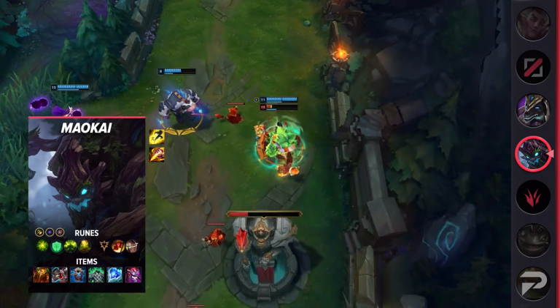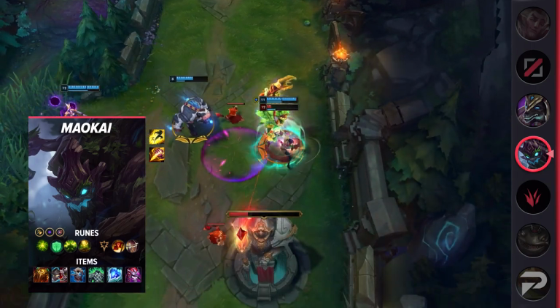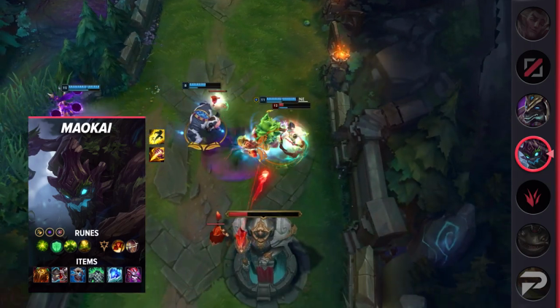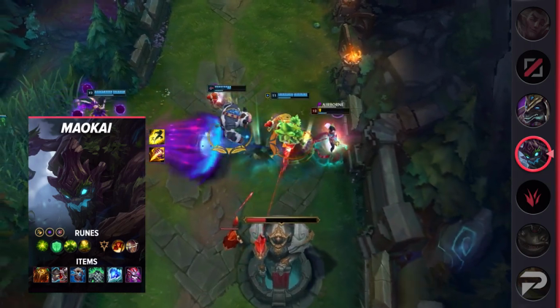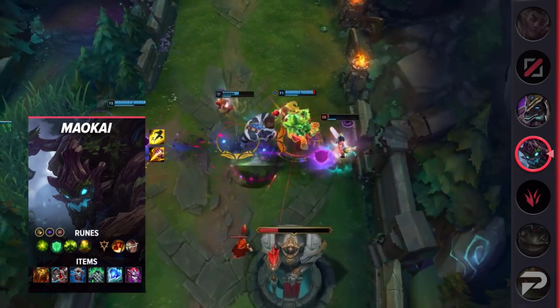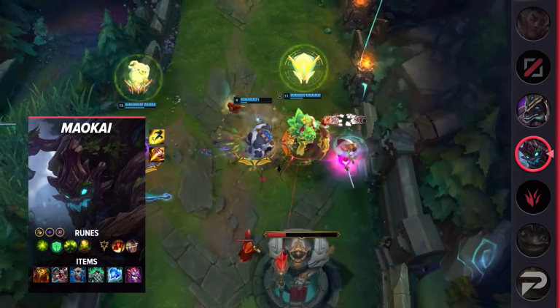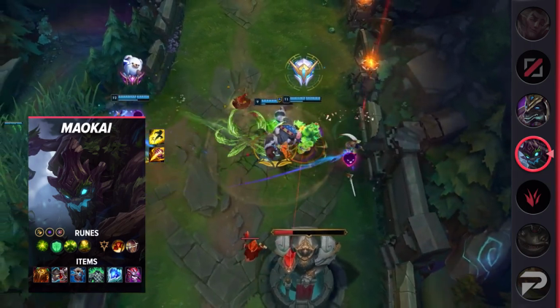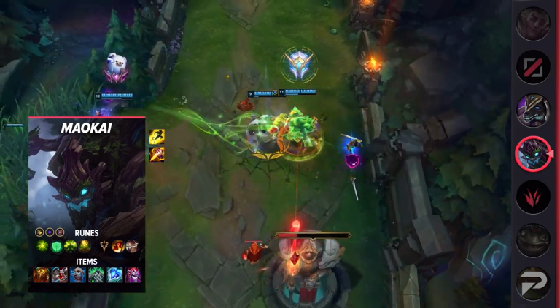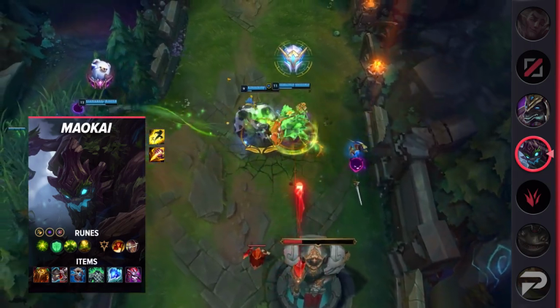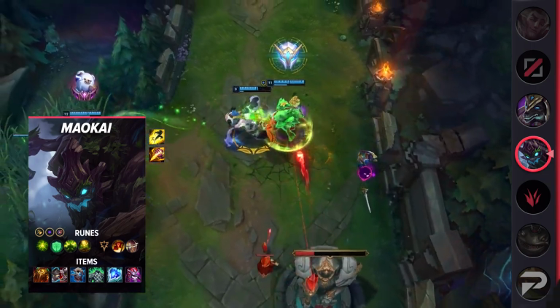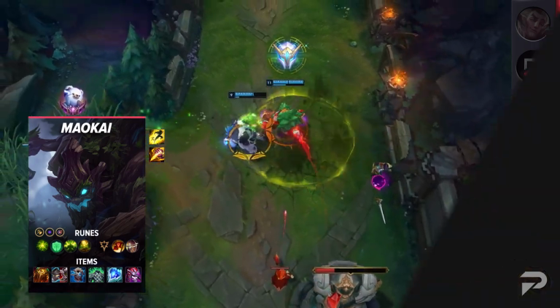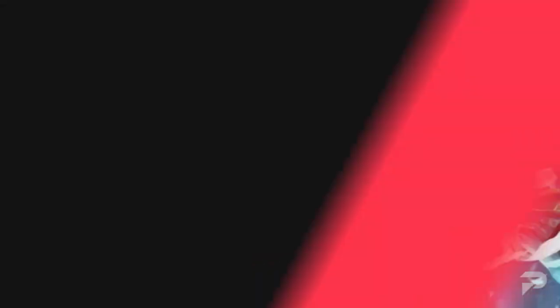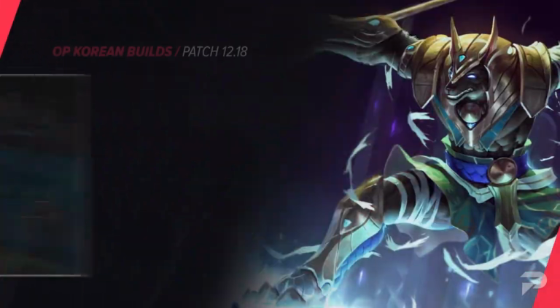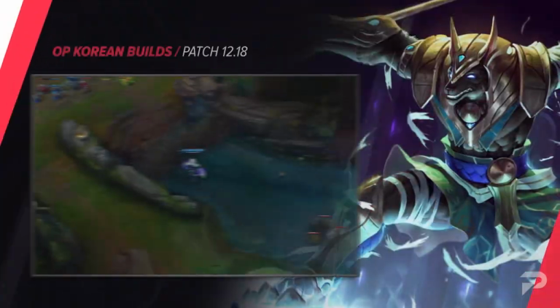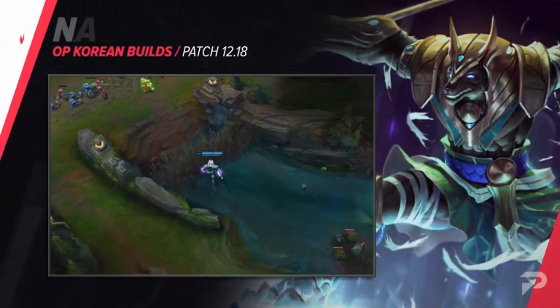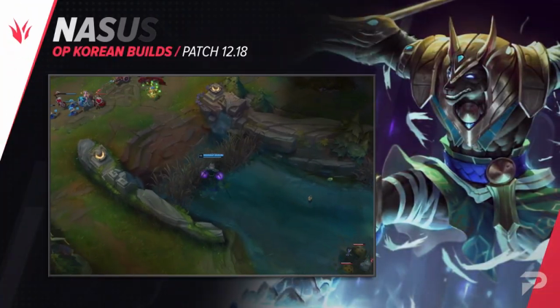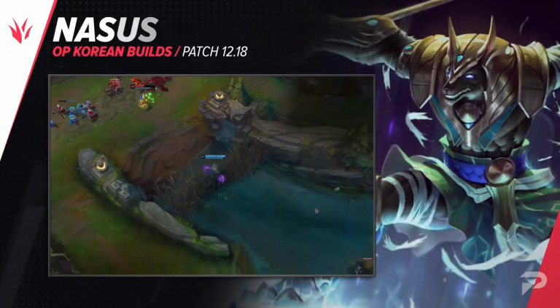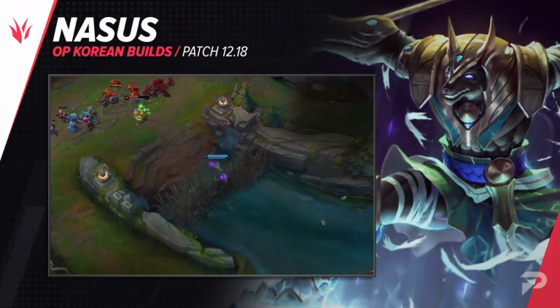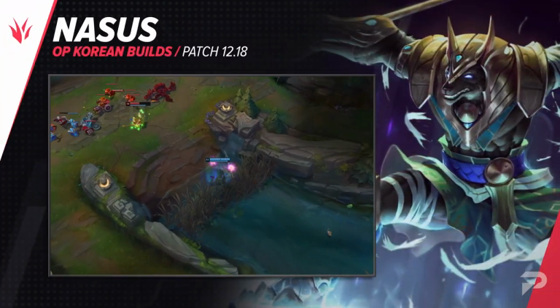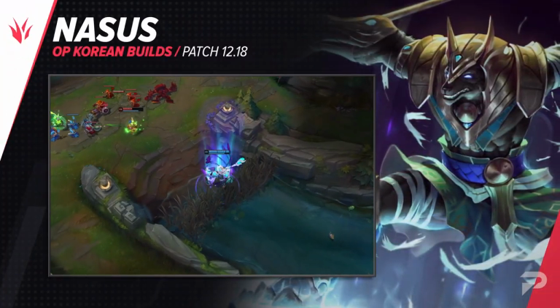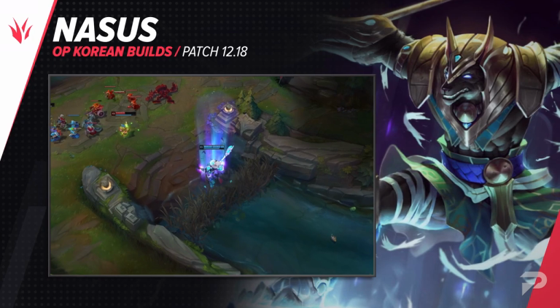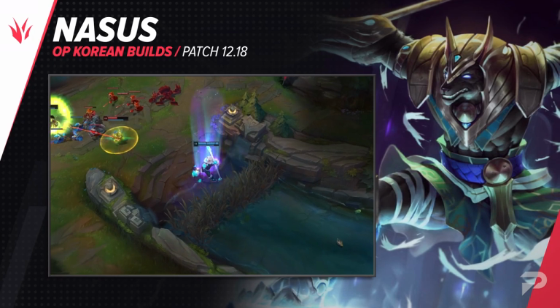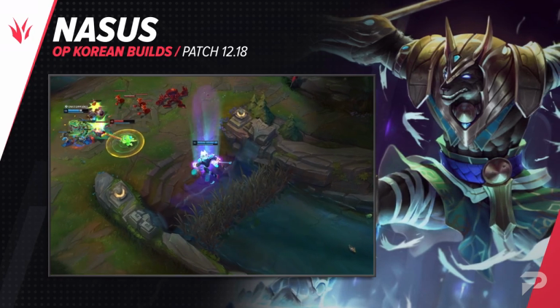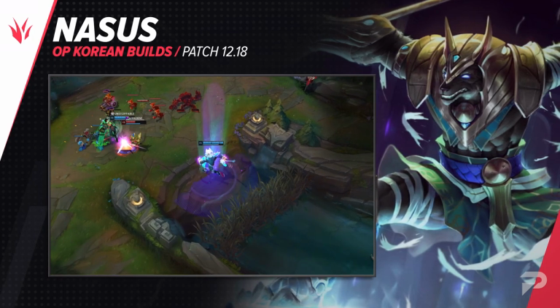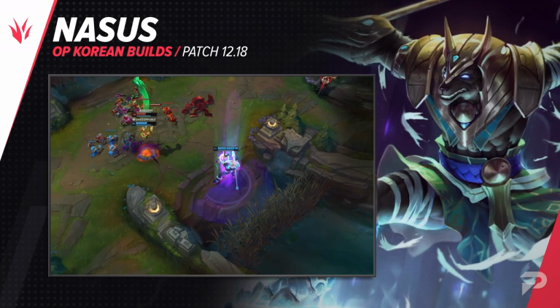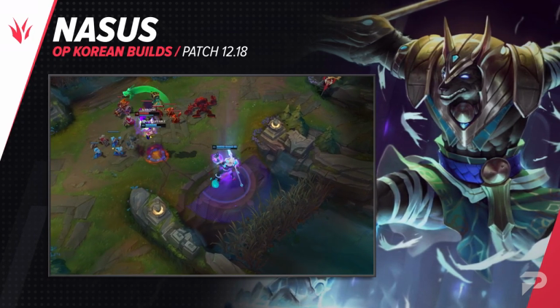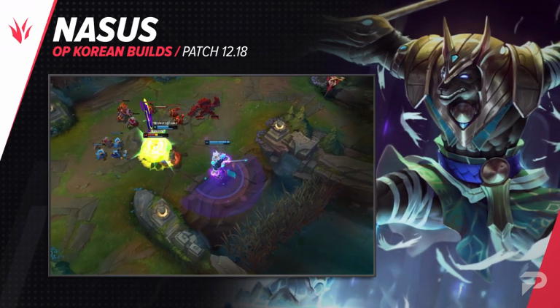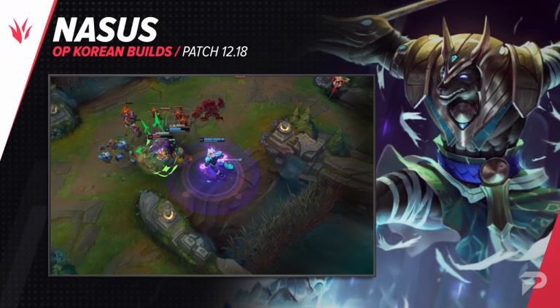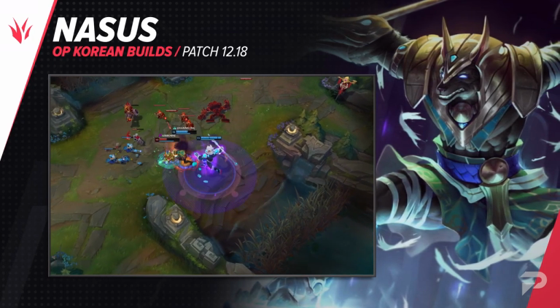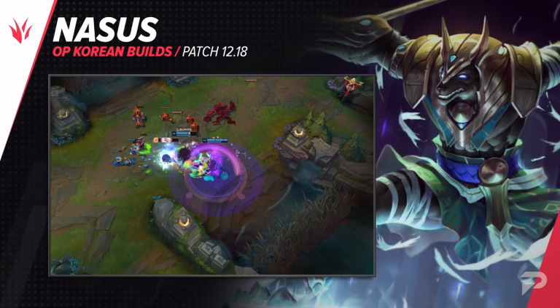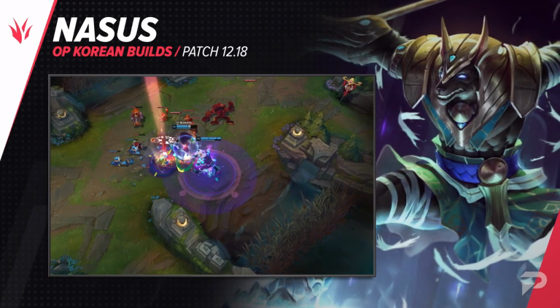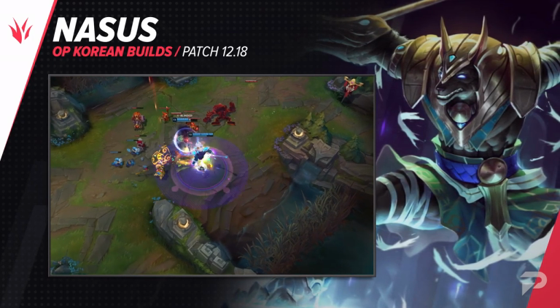It's a standard tank build, but with his recent adjustments that's how he shines now. Maokai deals a surprising amount of damage and Aftershock enables him as a powerful frontliner who can lead the charge for his entire team. This build also incorporates a ton of ability haste, allowing him to have access to his ultimate more often as well as more crowd control during longer teamfights.